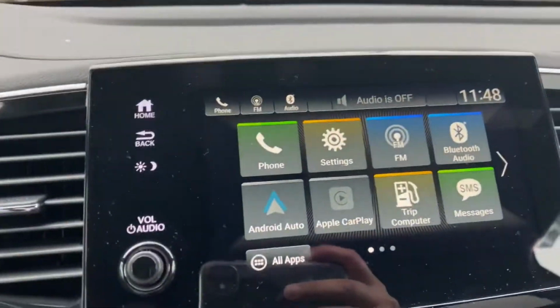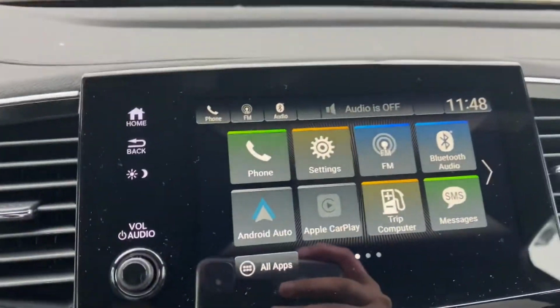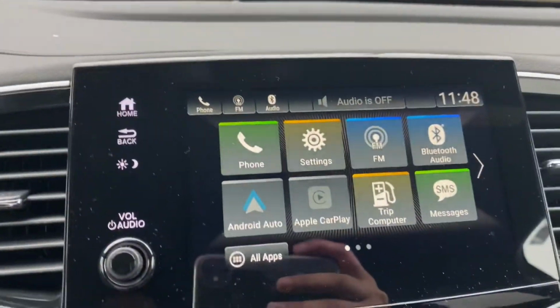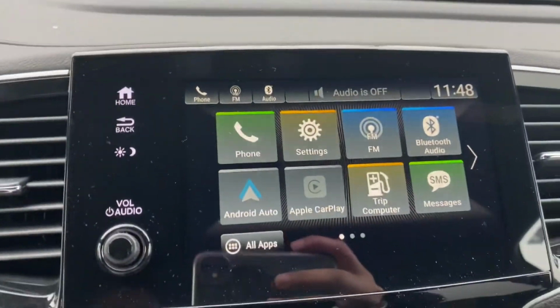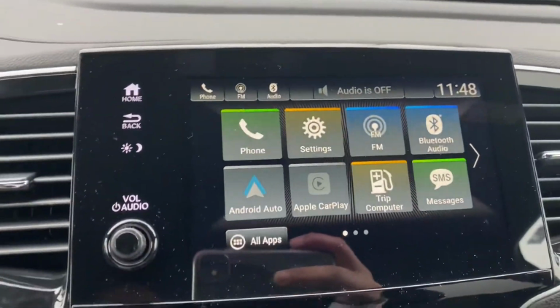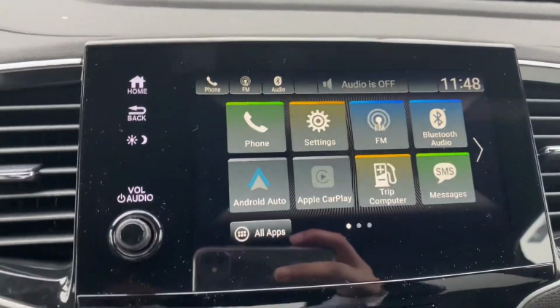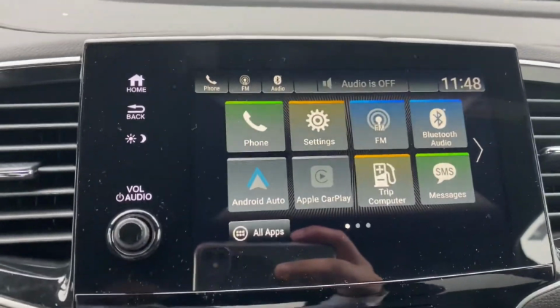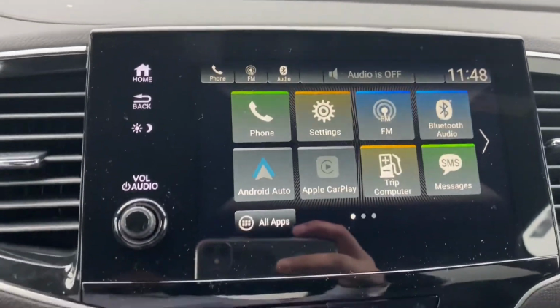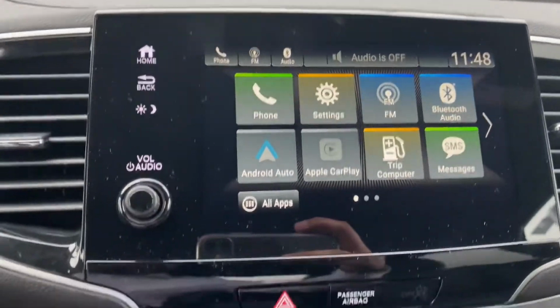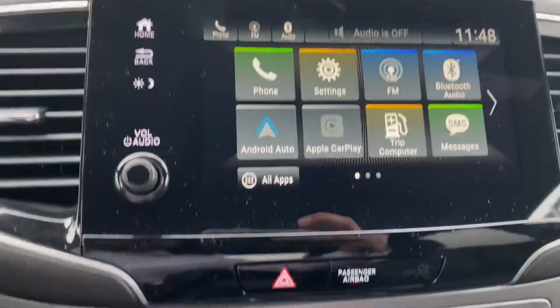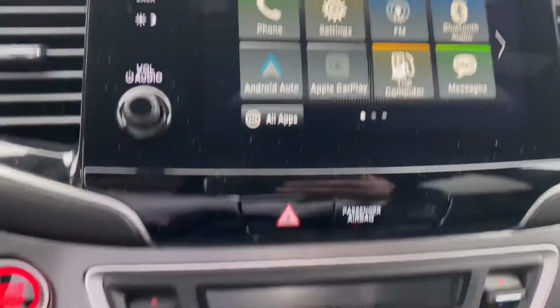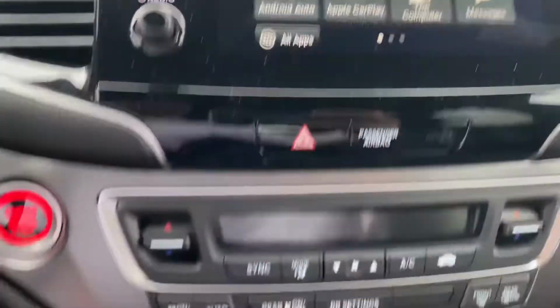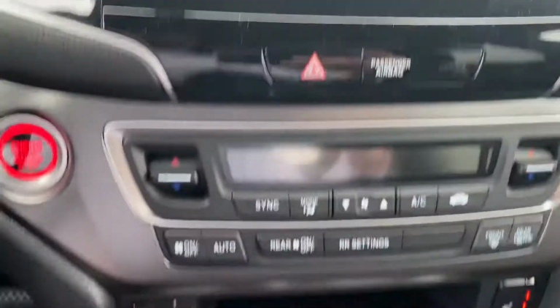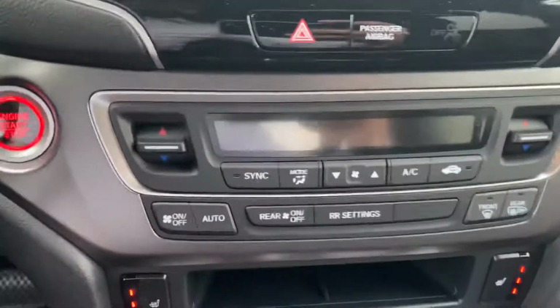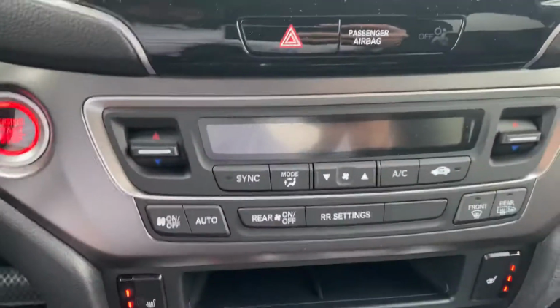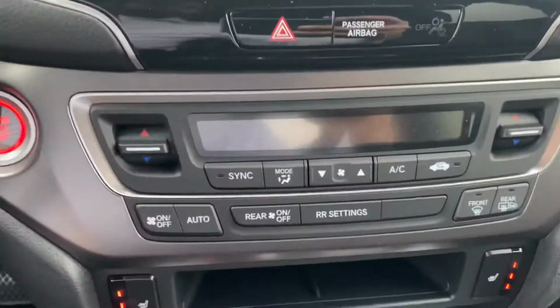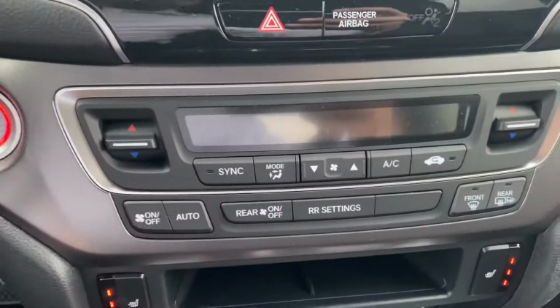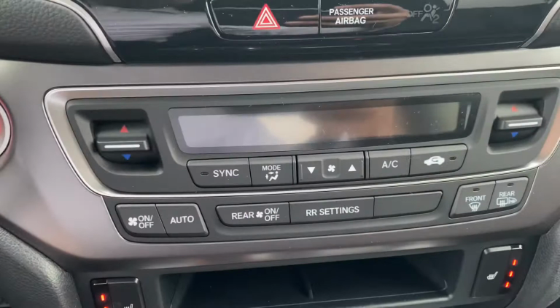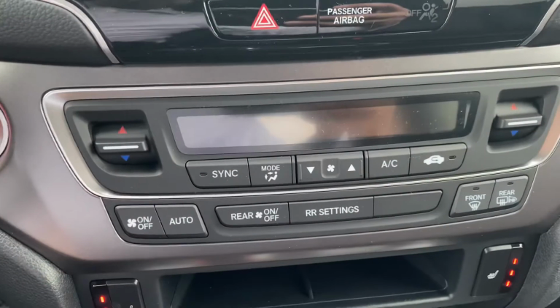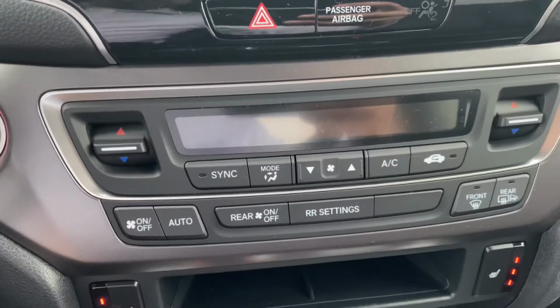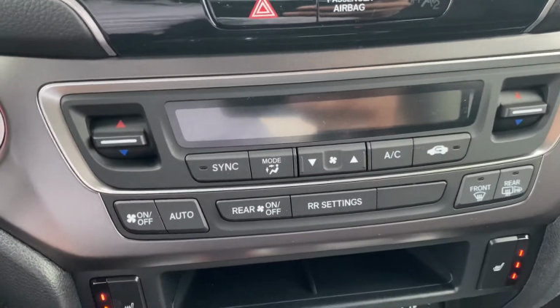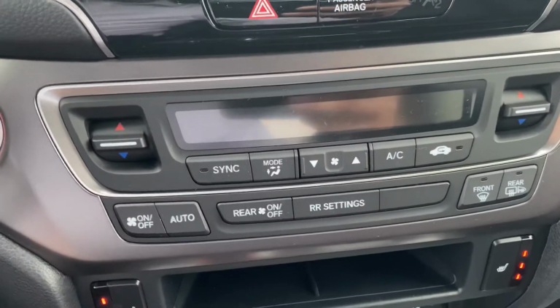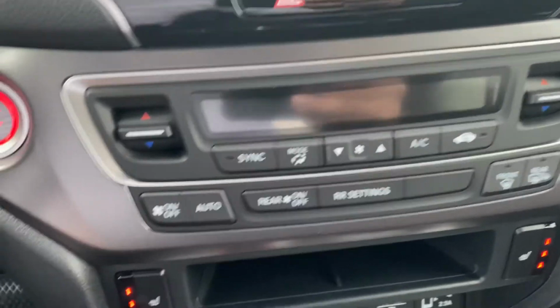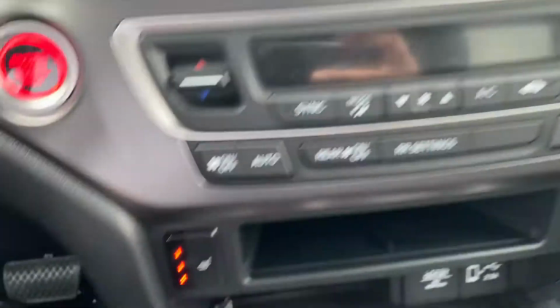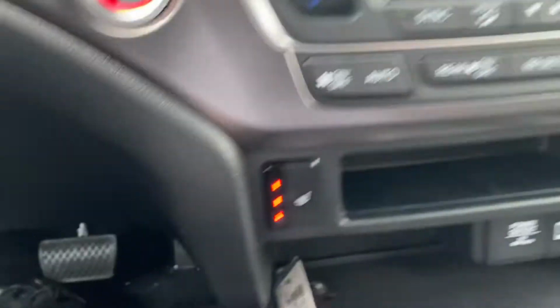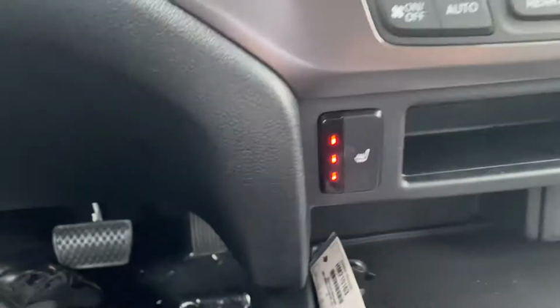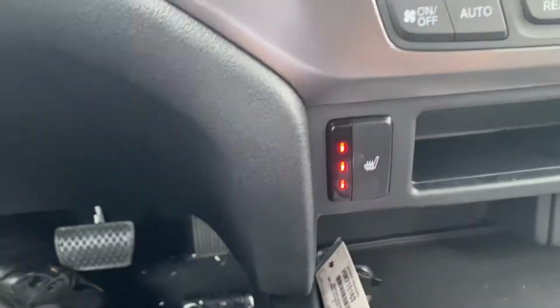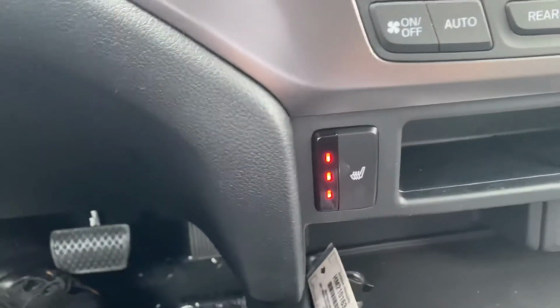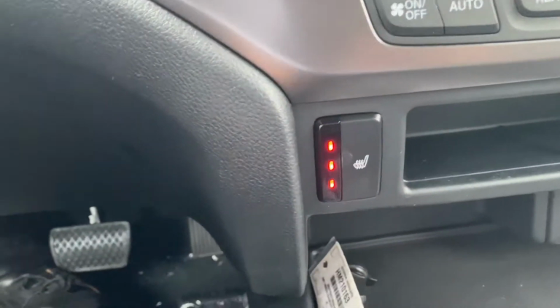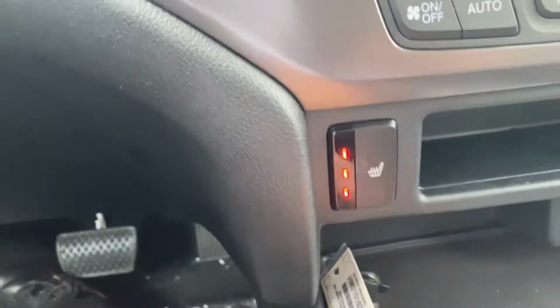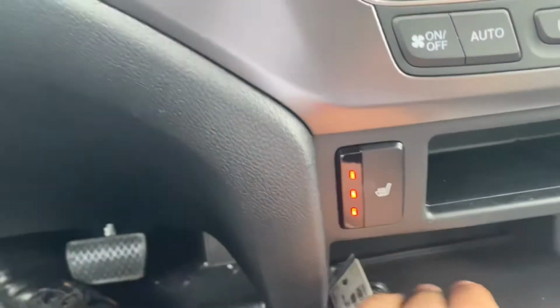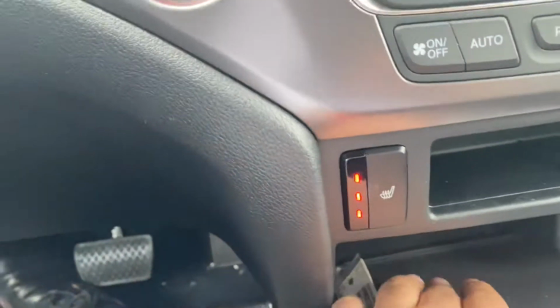Over here is your touchscreen with Apple CarPlay, Android Auto, backup camera, and Bluetooth system. Your climate control is right there for you along with your heated seats.